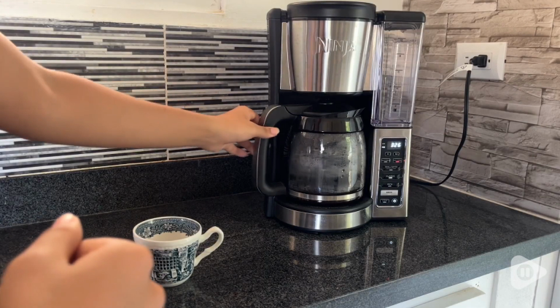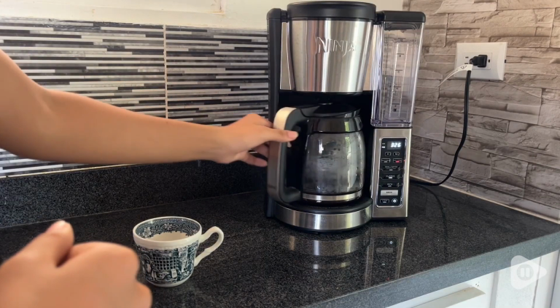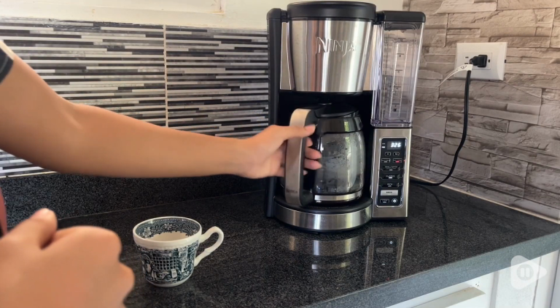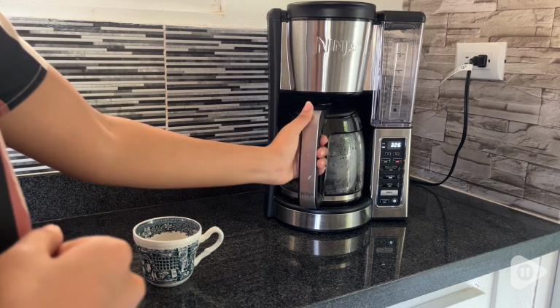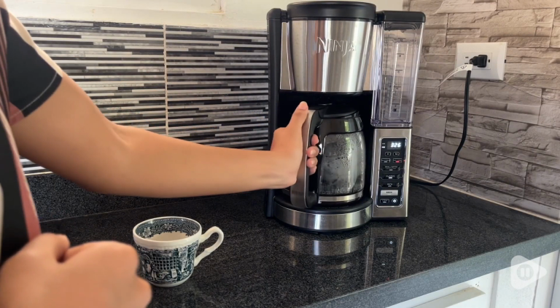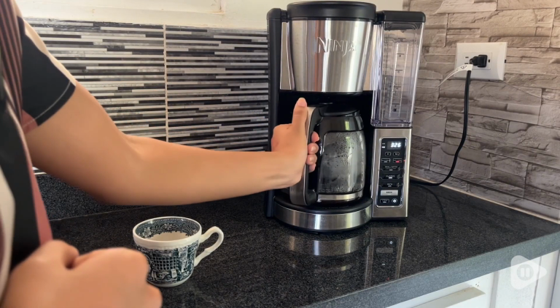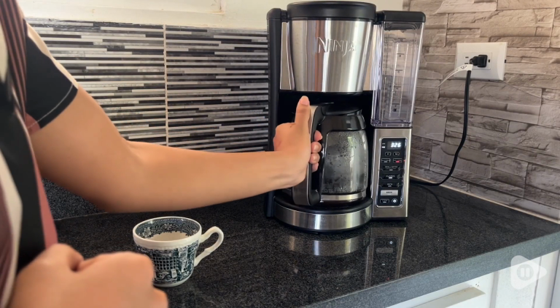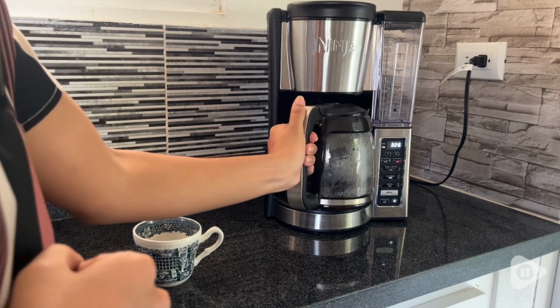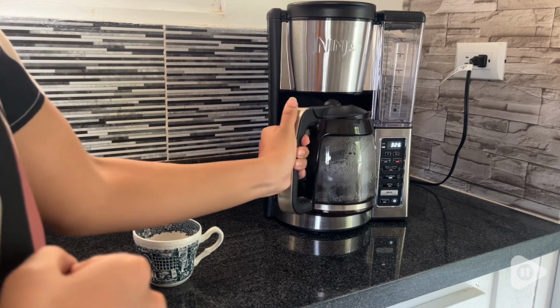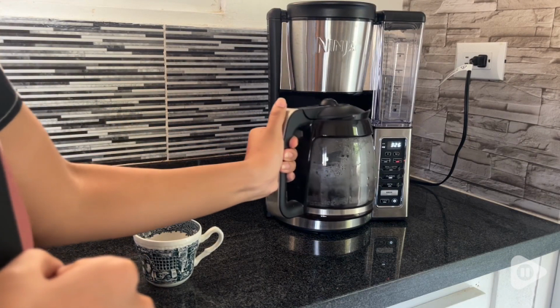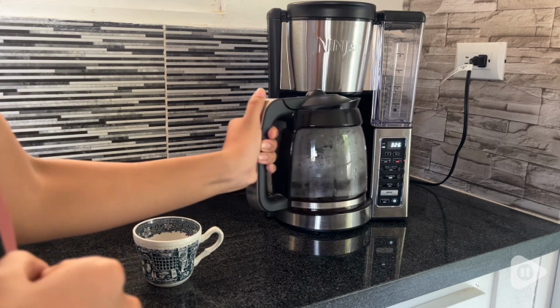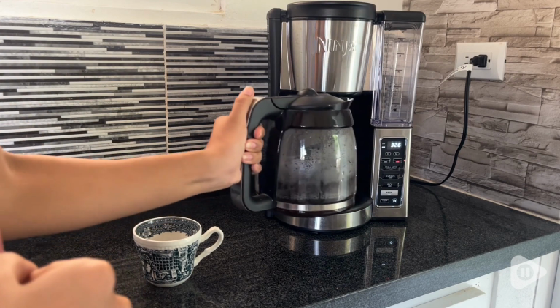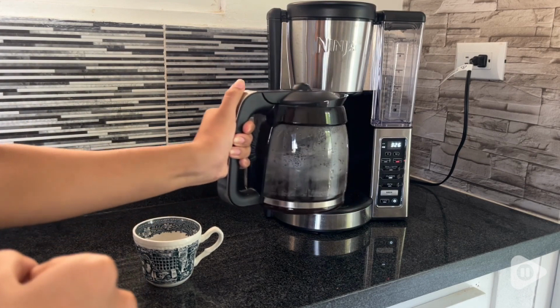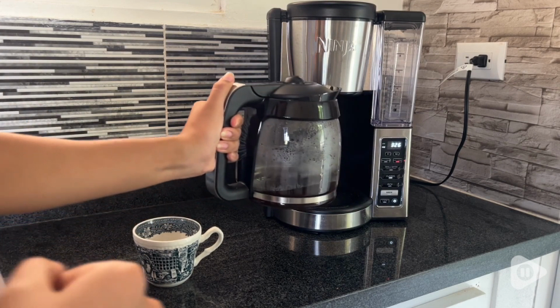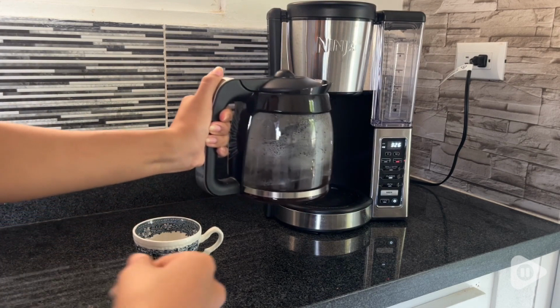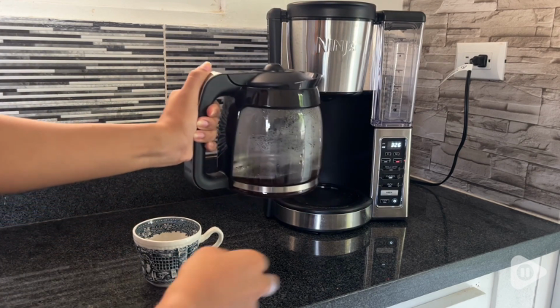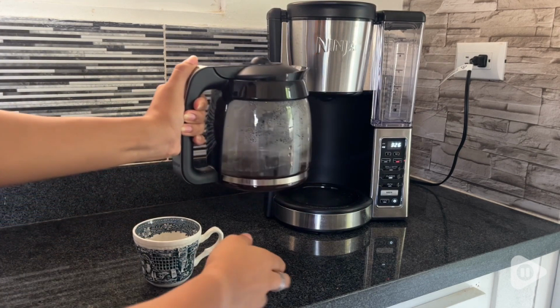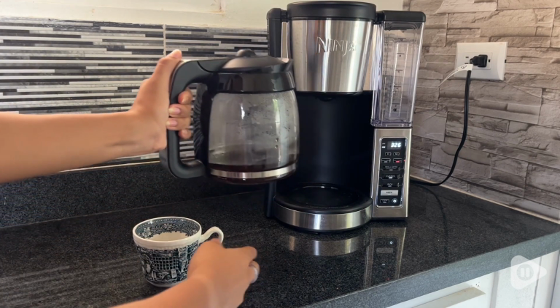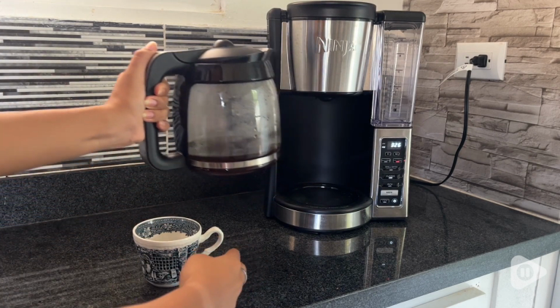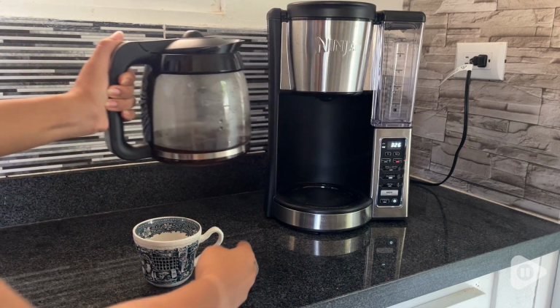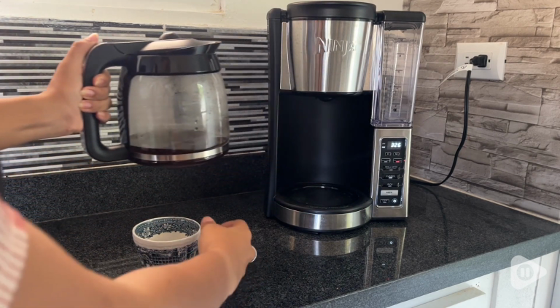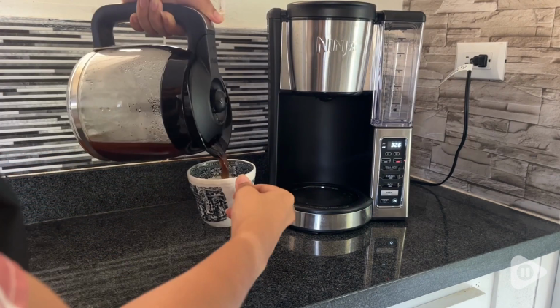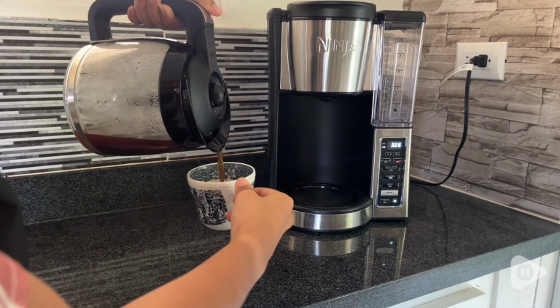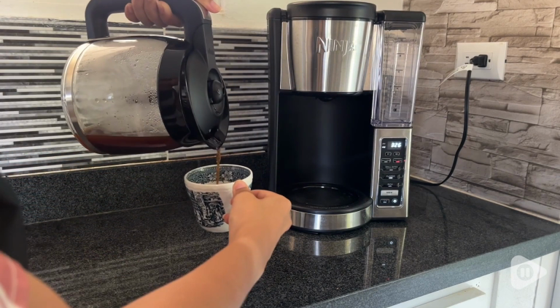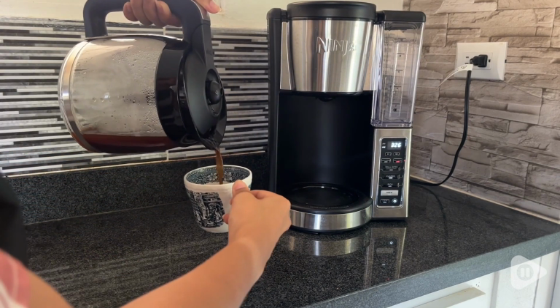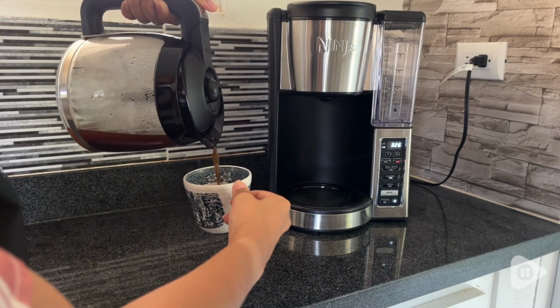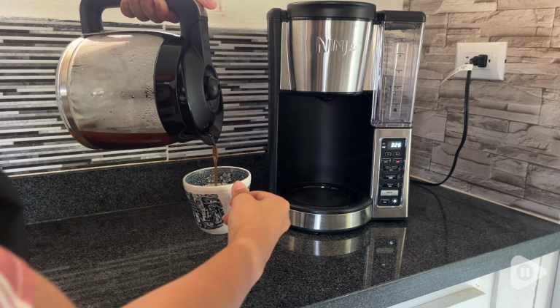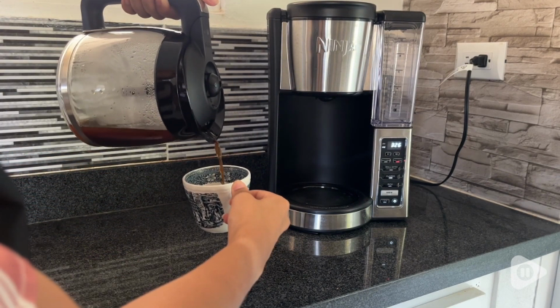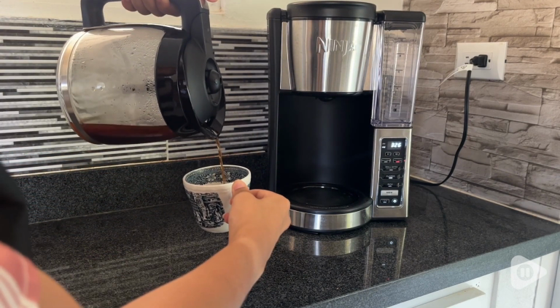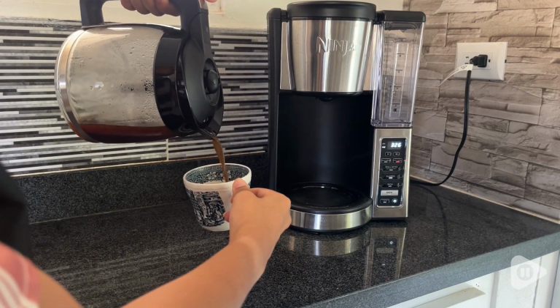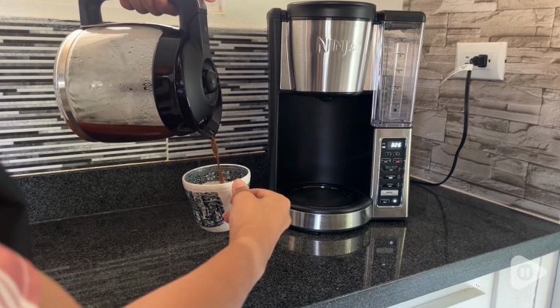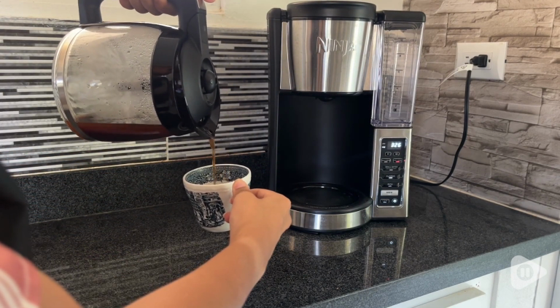It's easy to clean too. I just have to take out the jar, wash it, and put it back to enjoy another cup of coffee.